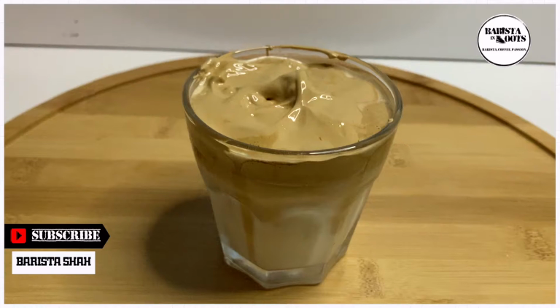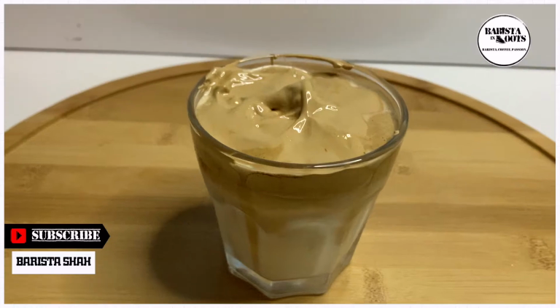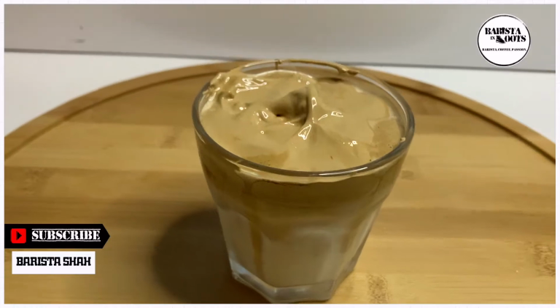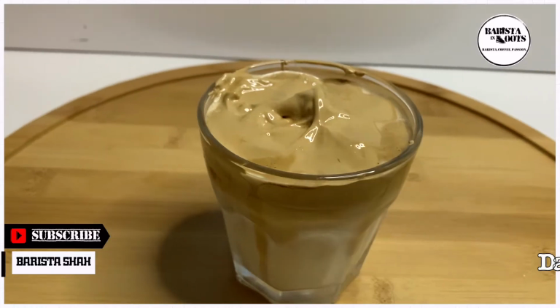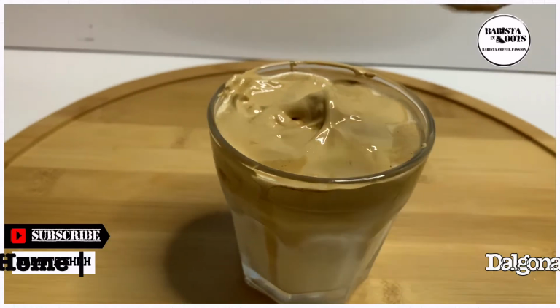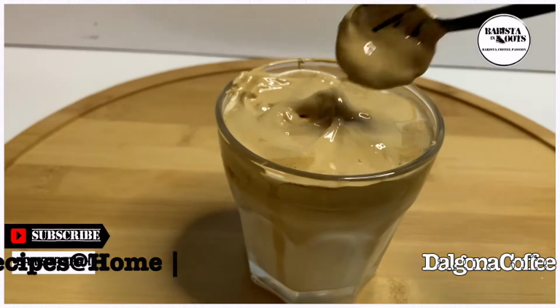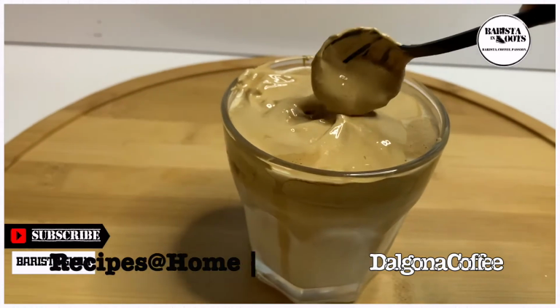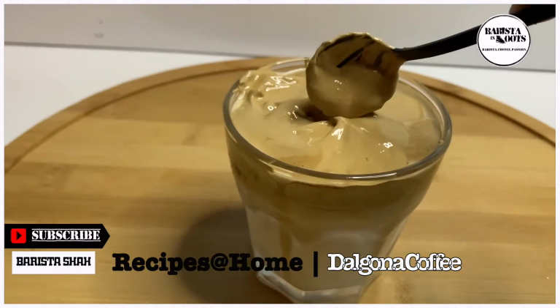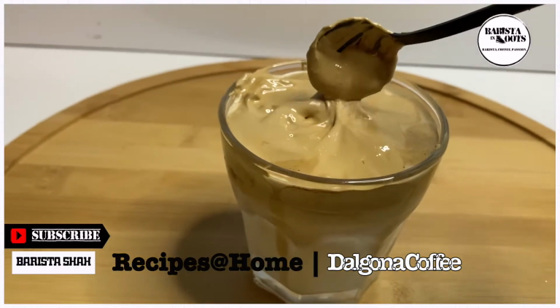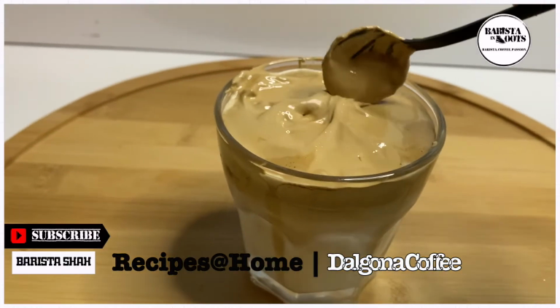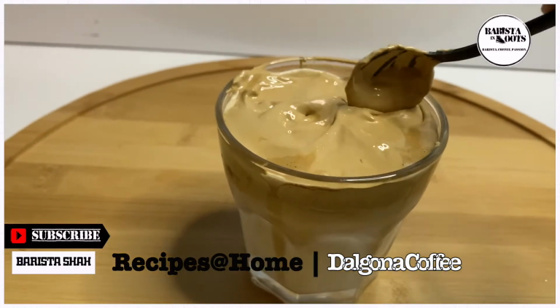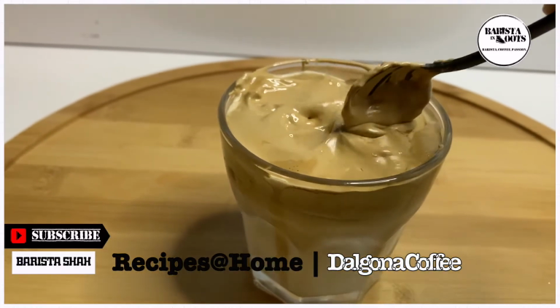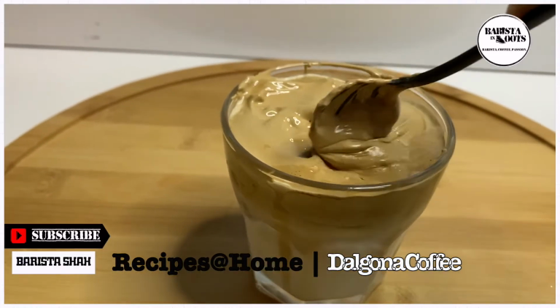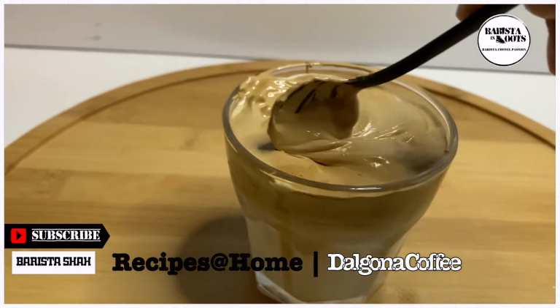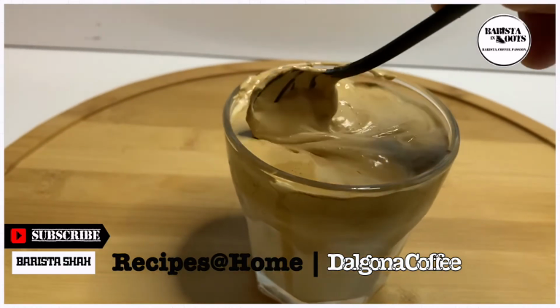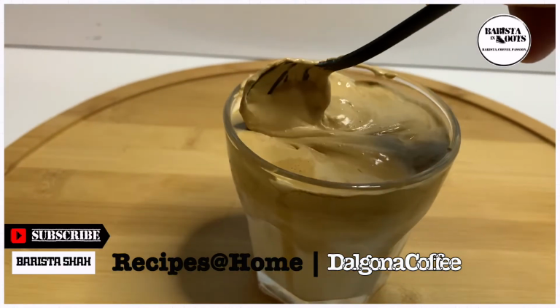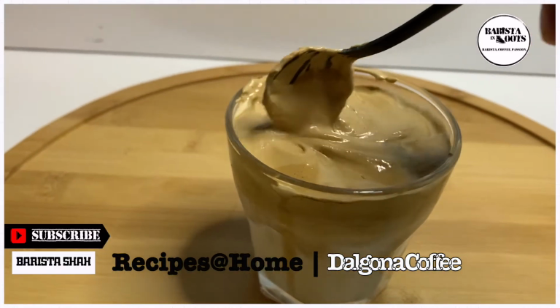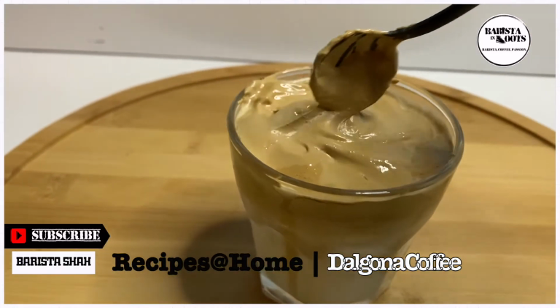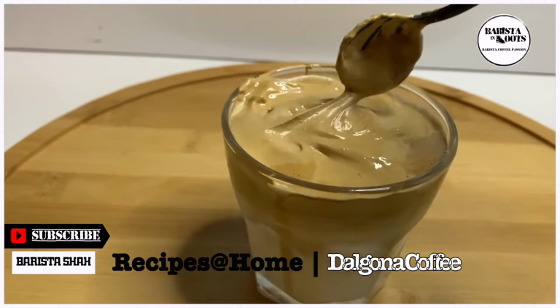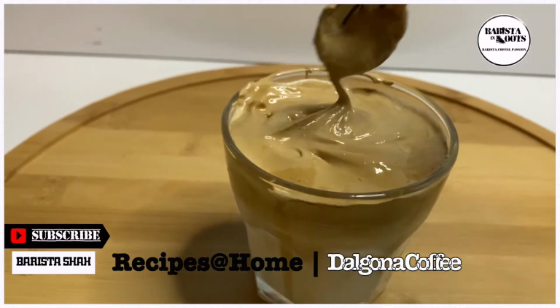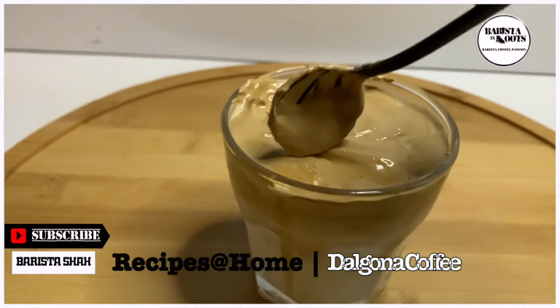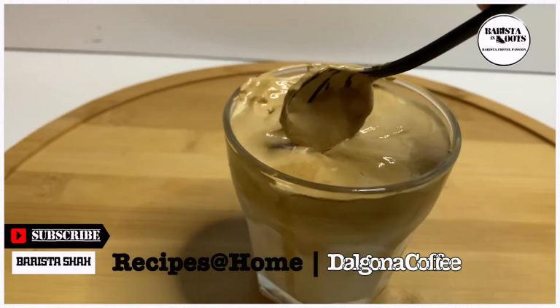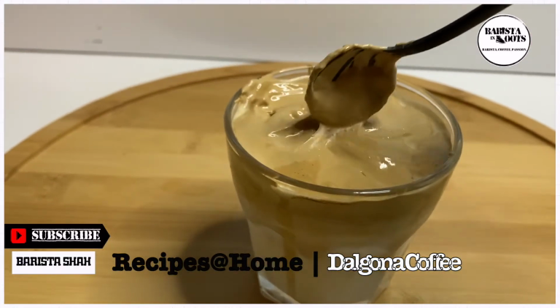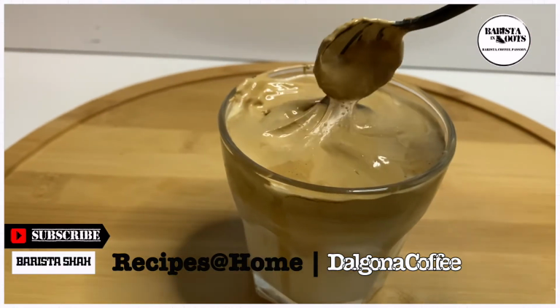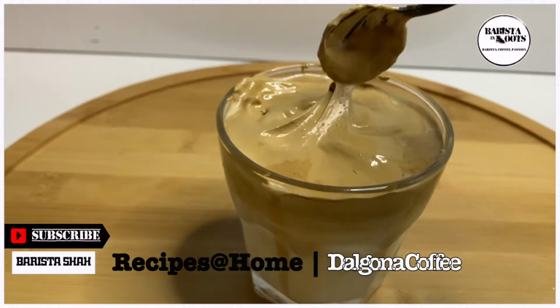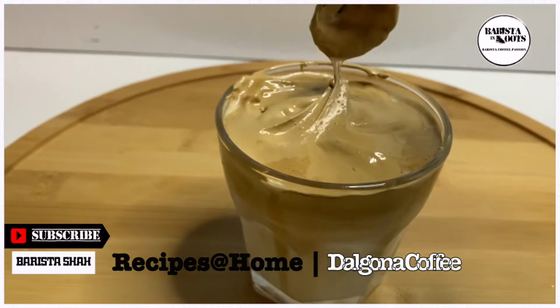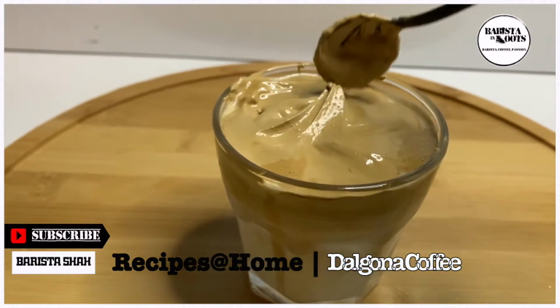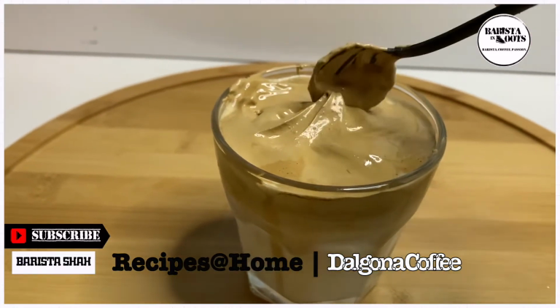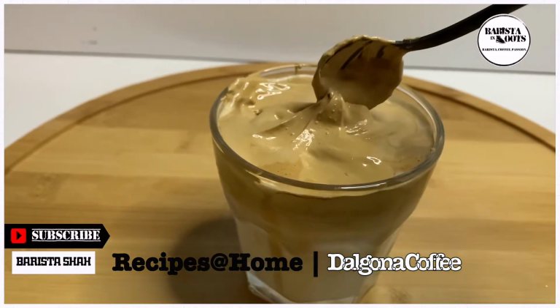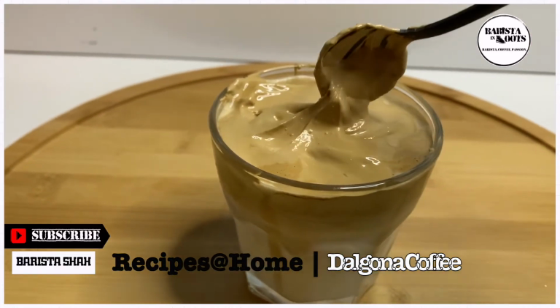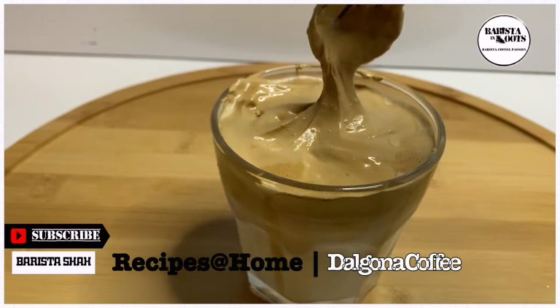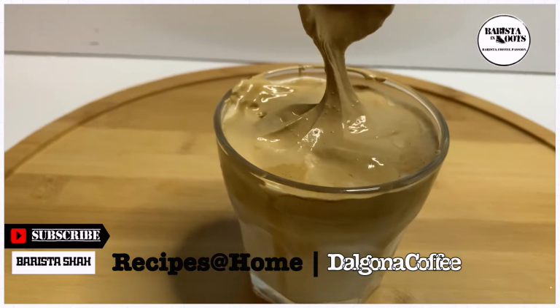Hi guys, welcome to my channel. We will be making Dalgona coffee.